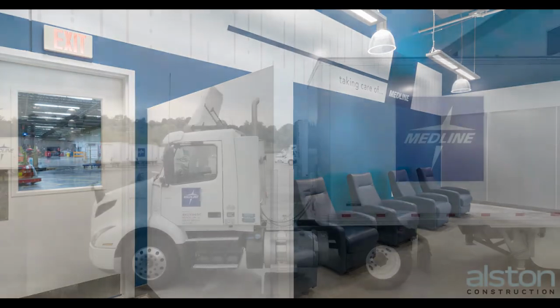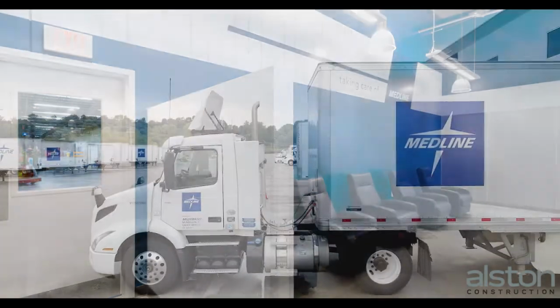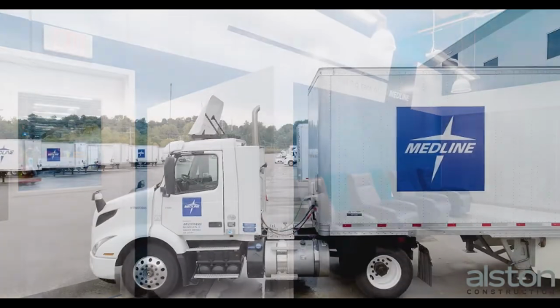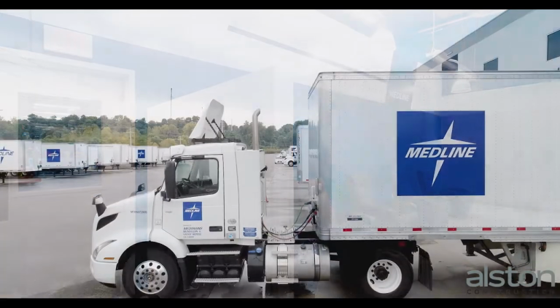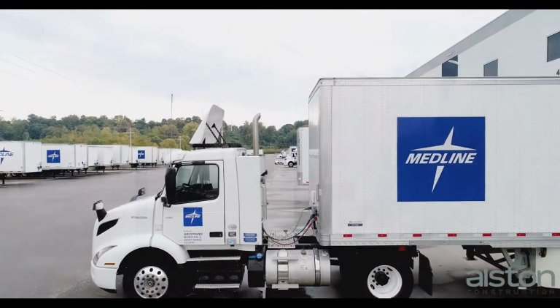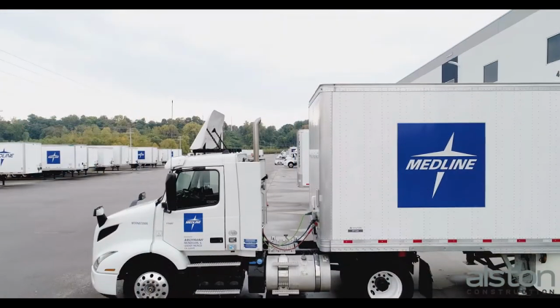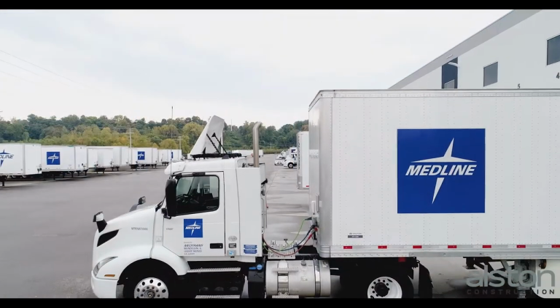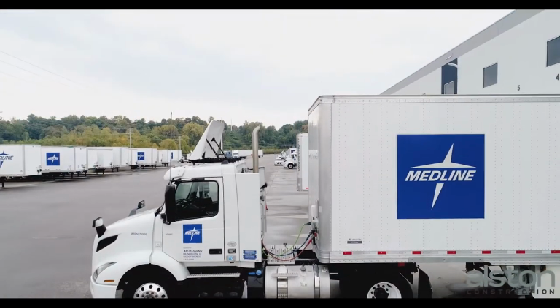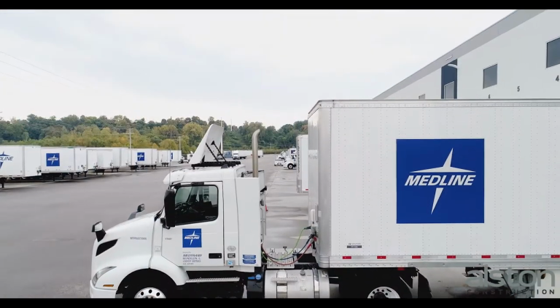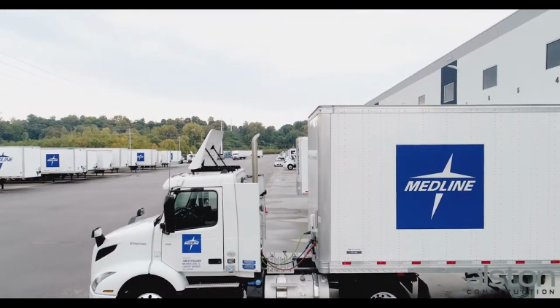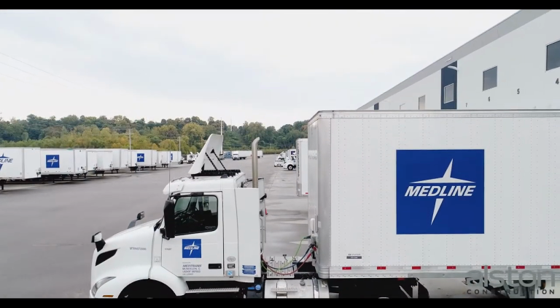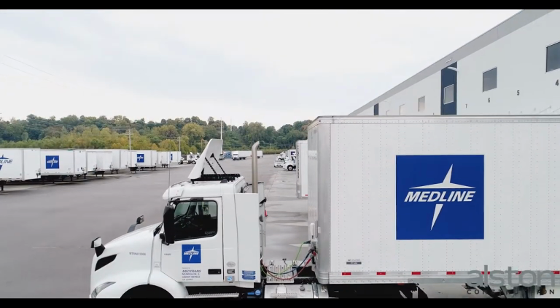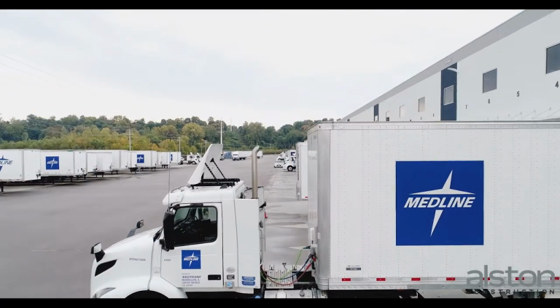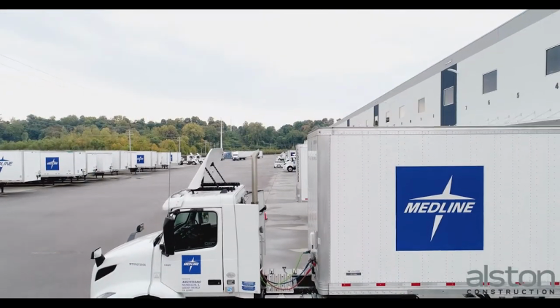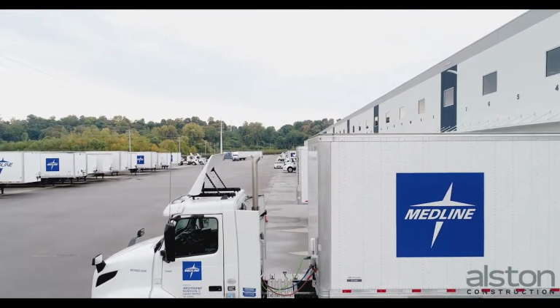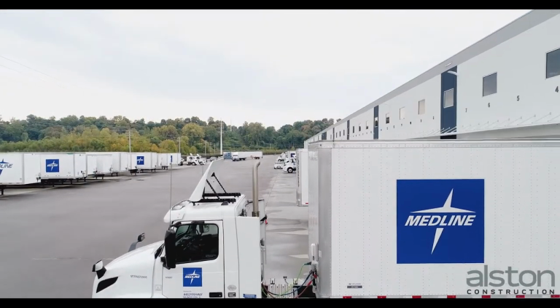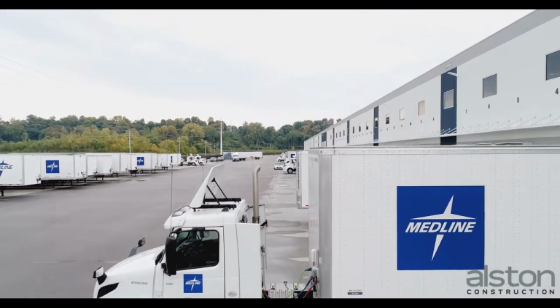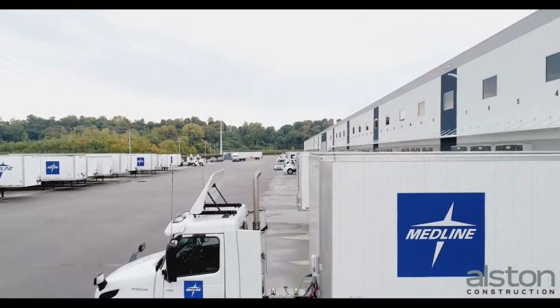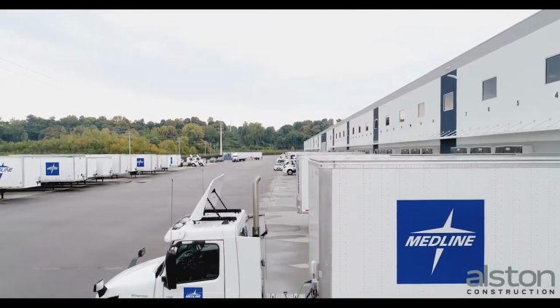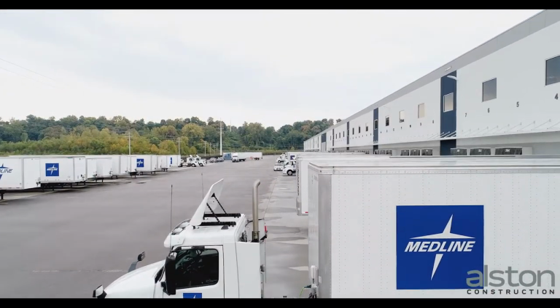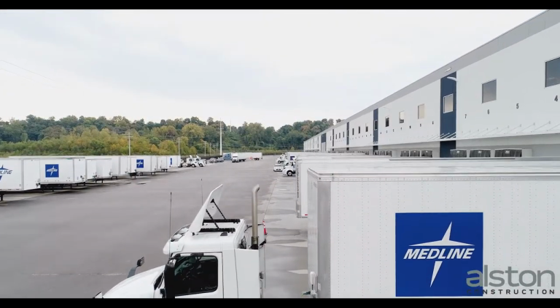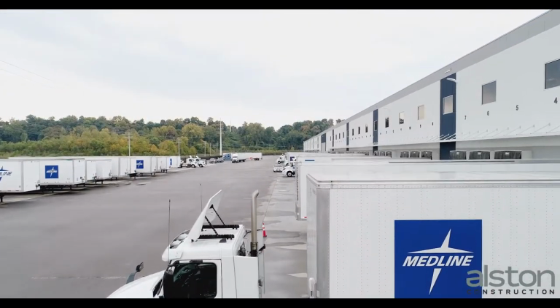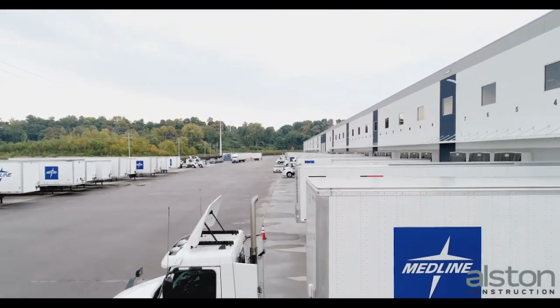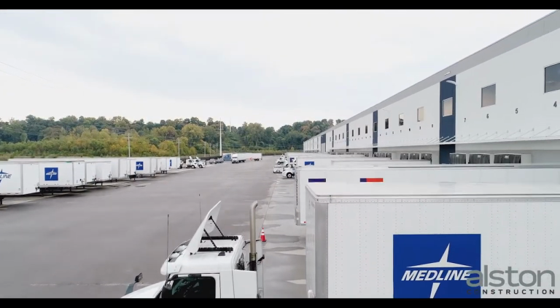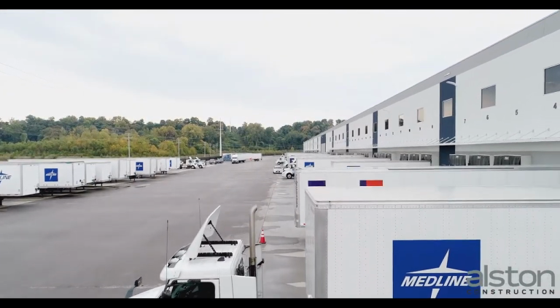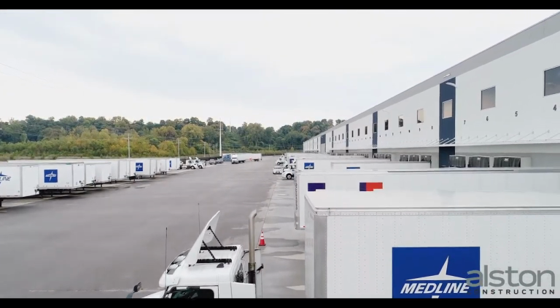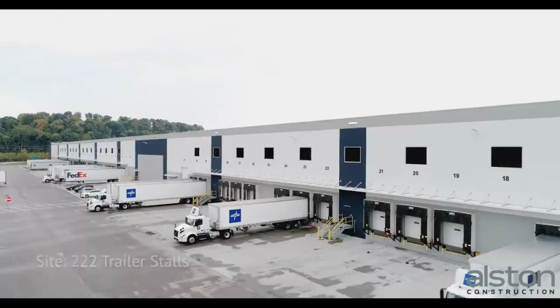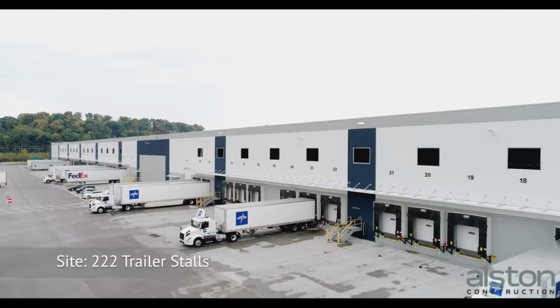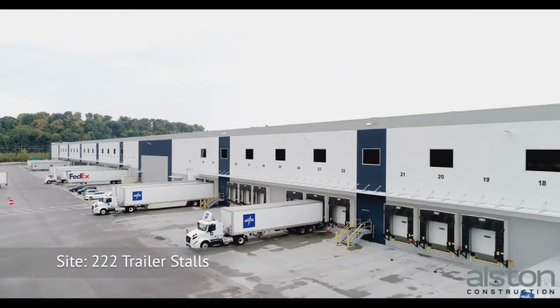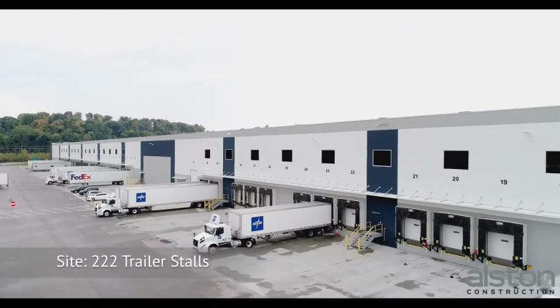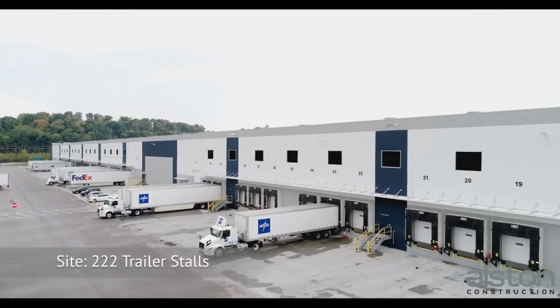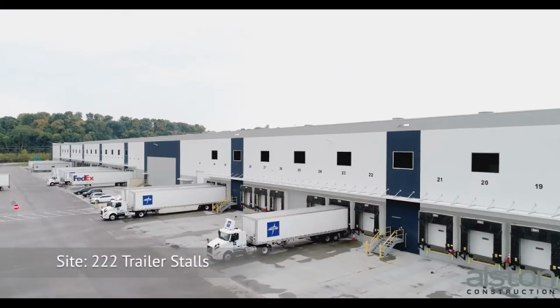The truckport houses Medline and other vendors' trailers for shipping and receiving.